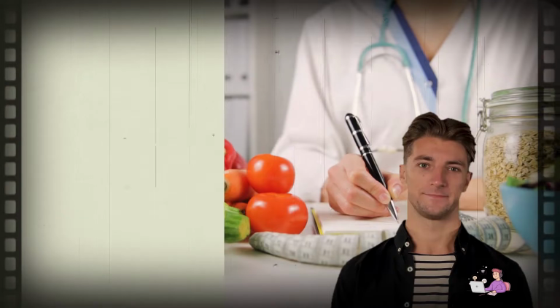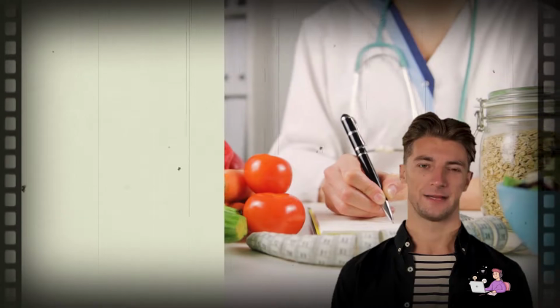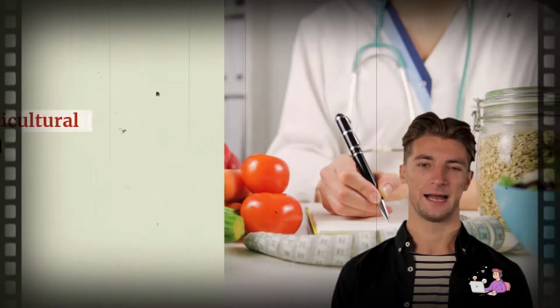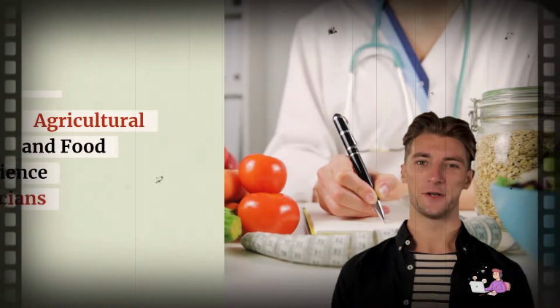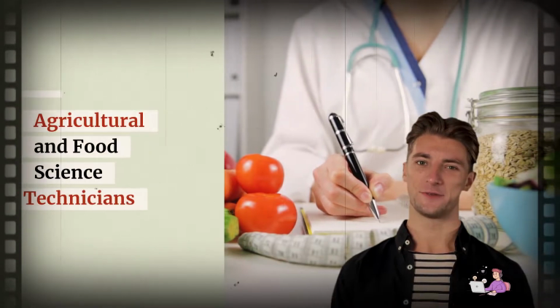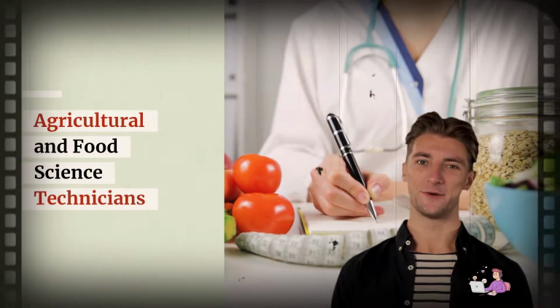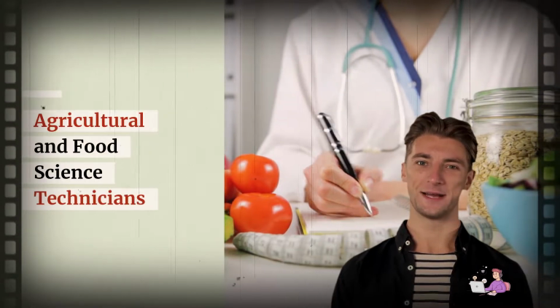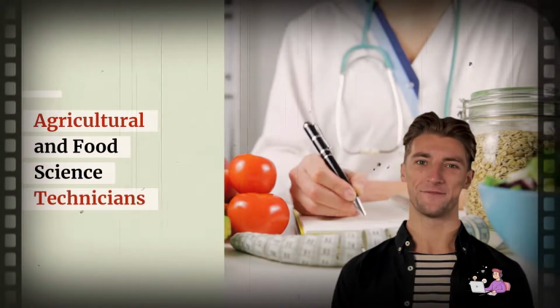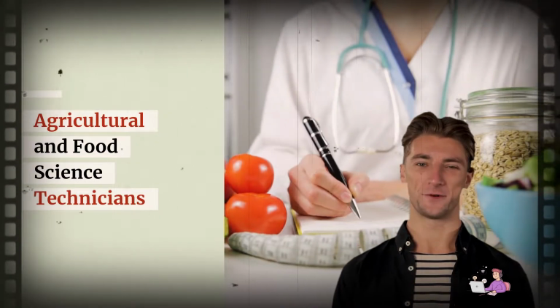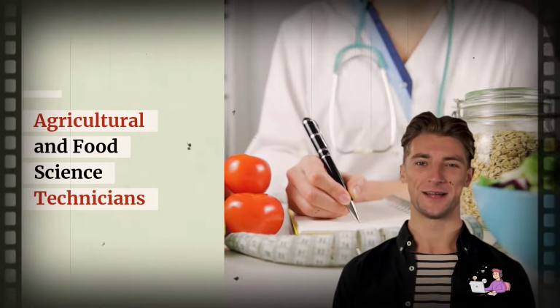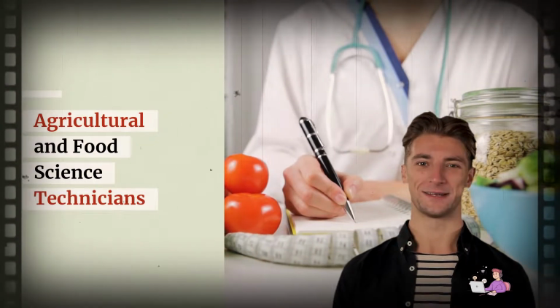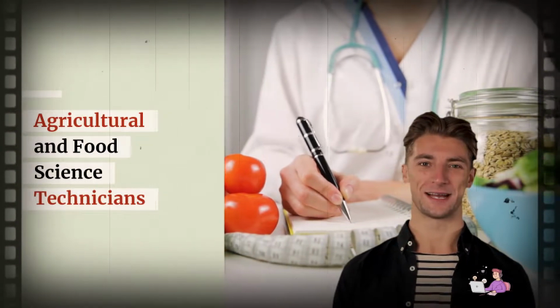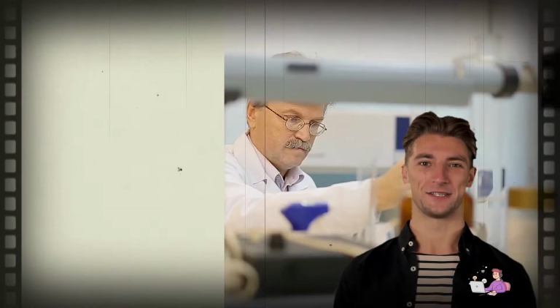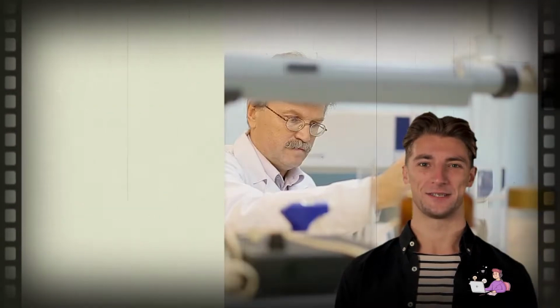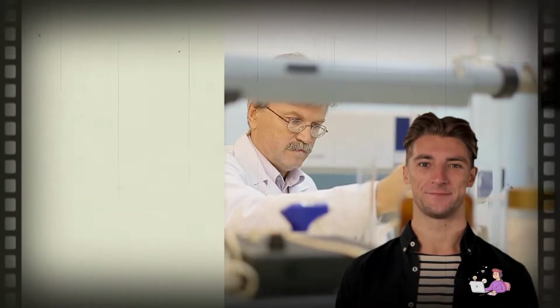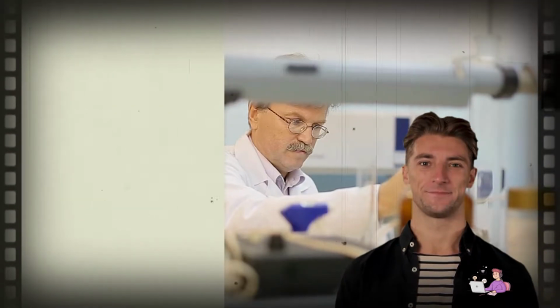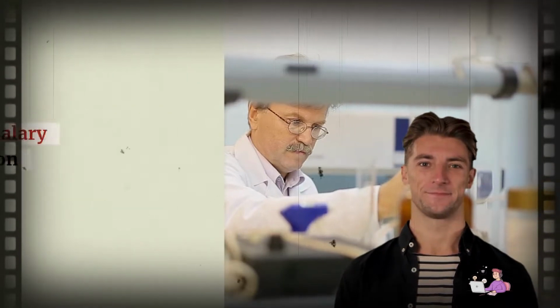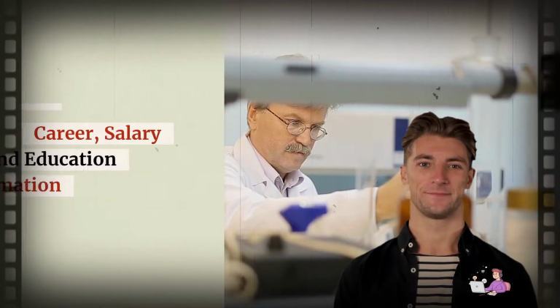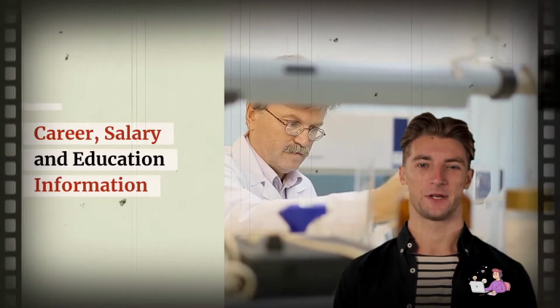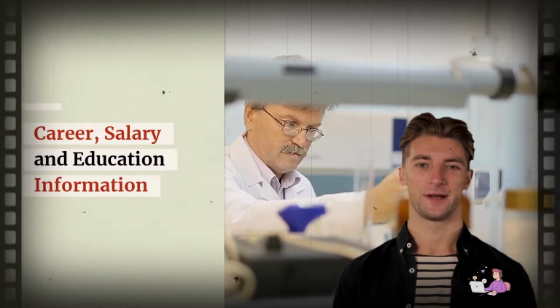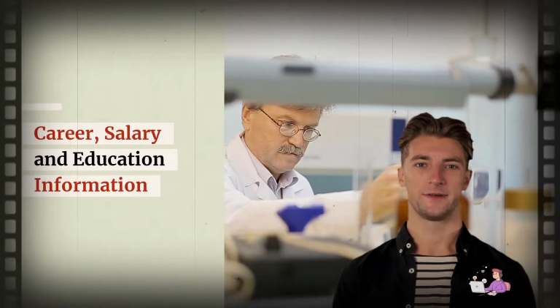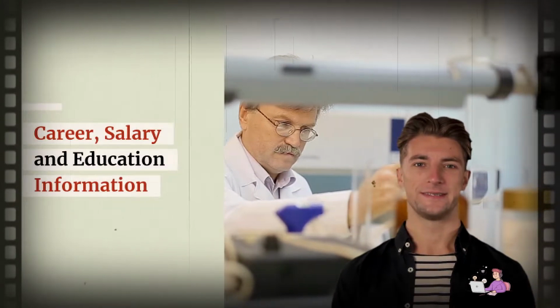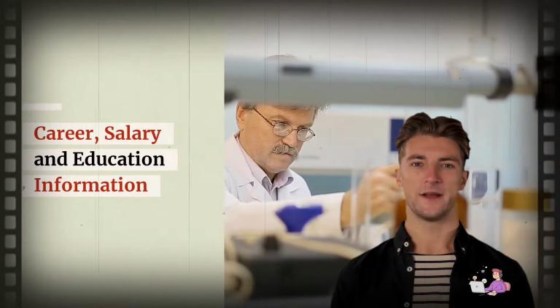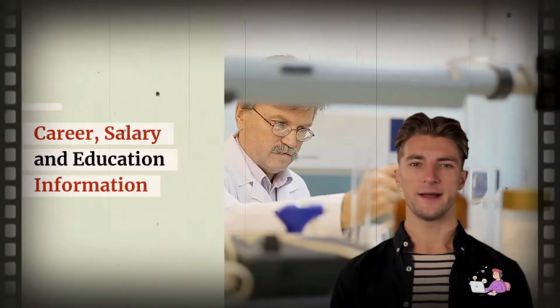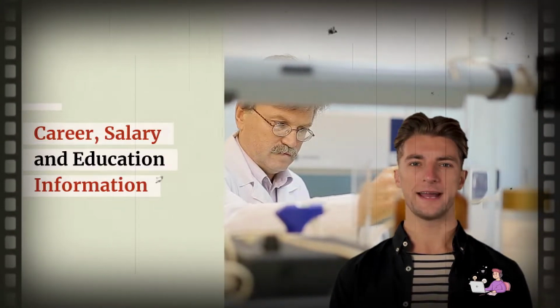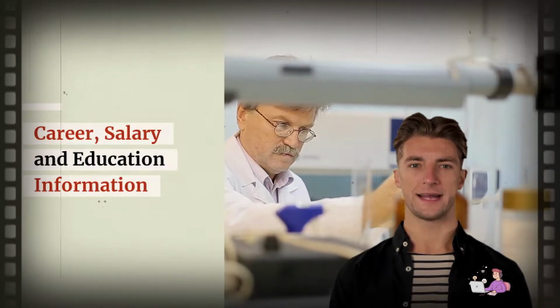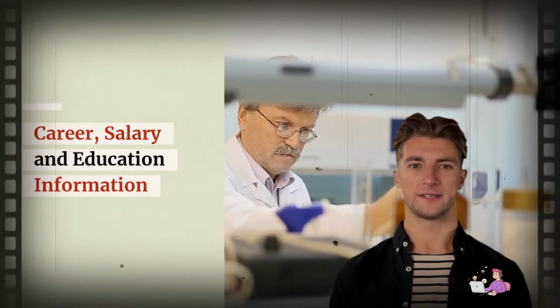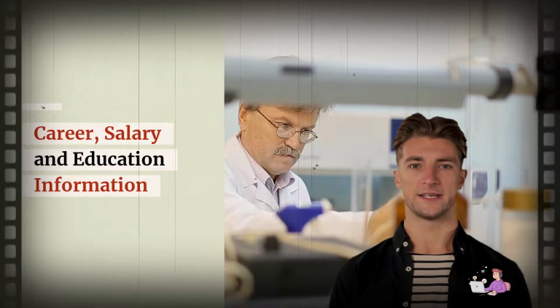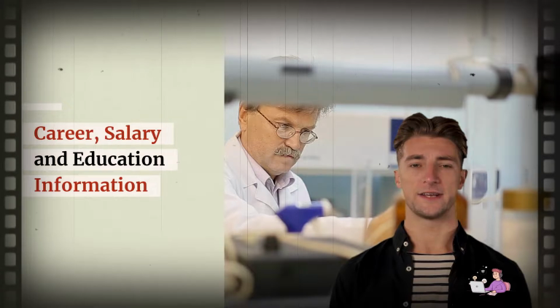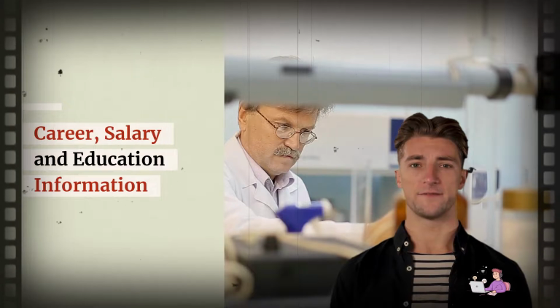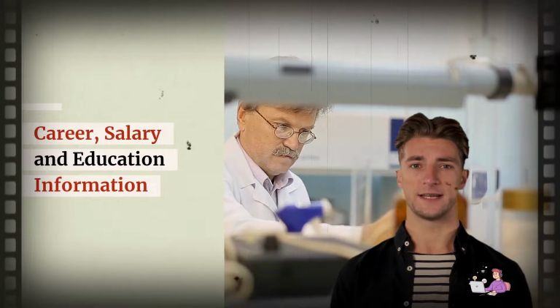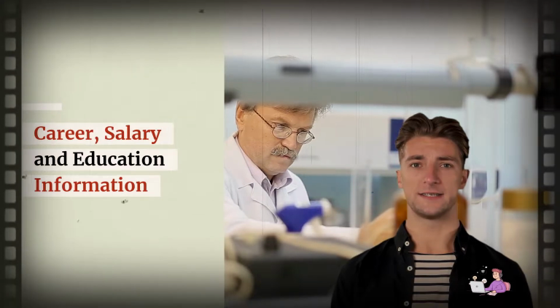Agricultural and Food Science Technicians Career, salary, and education information.